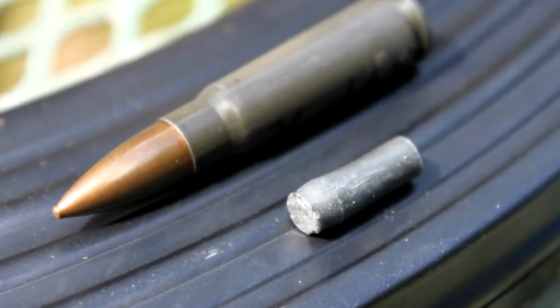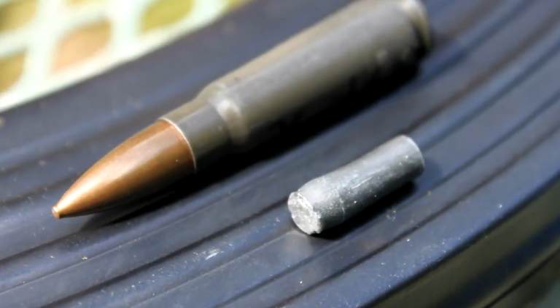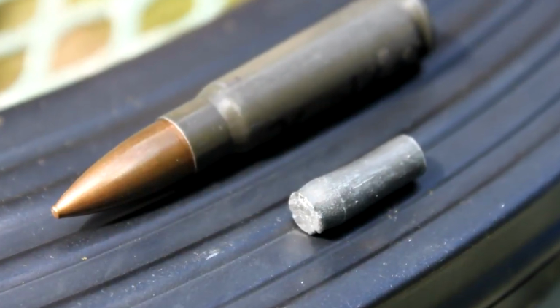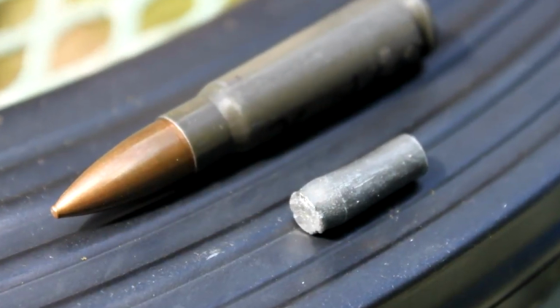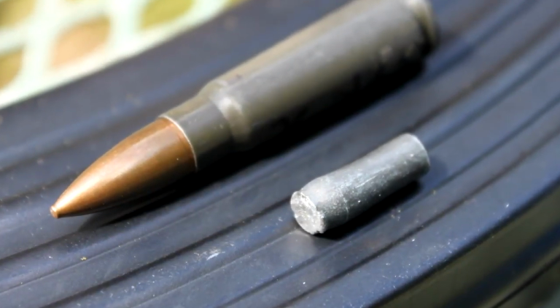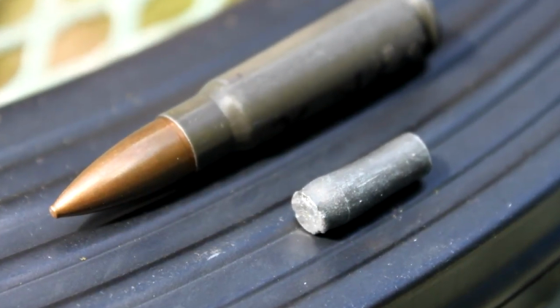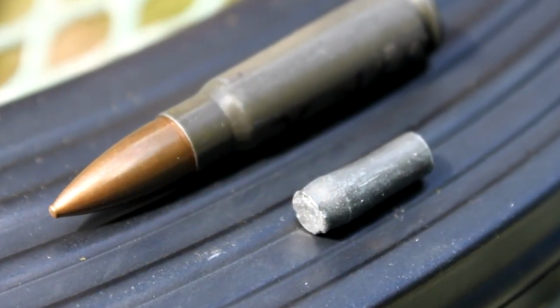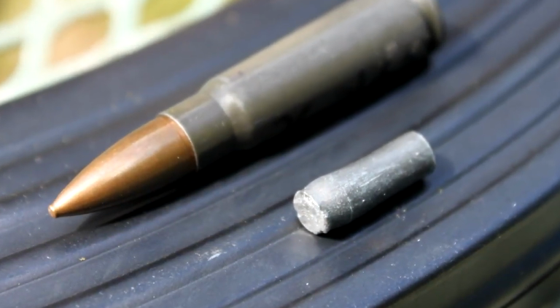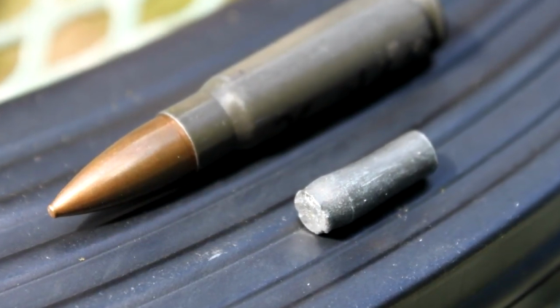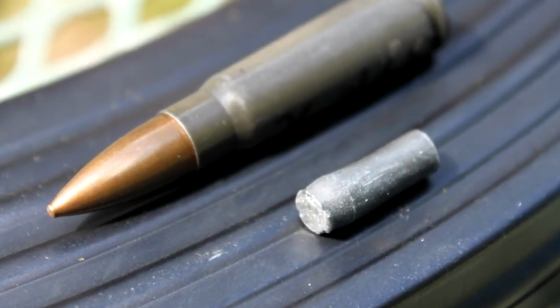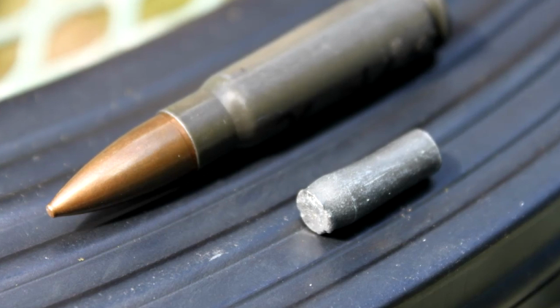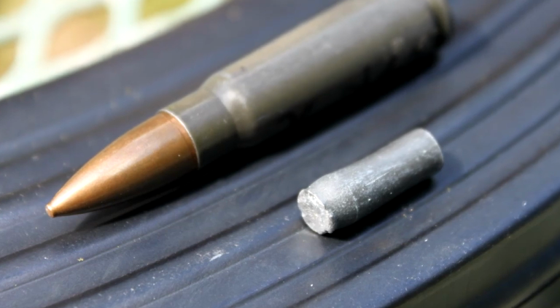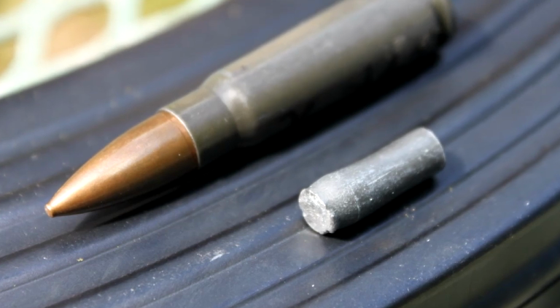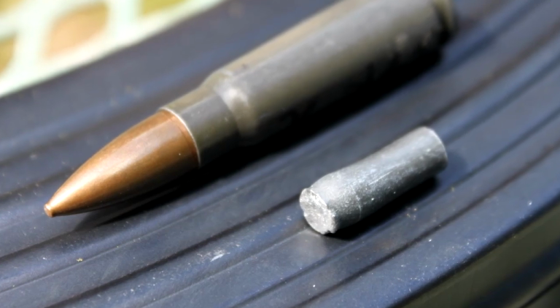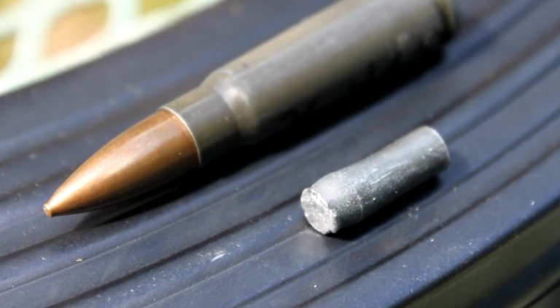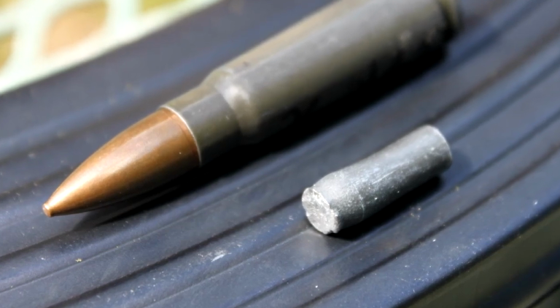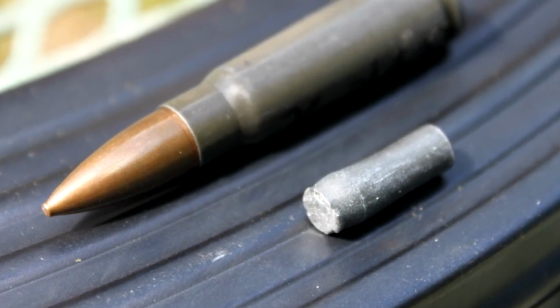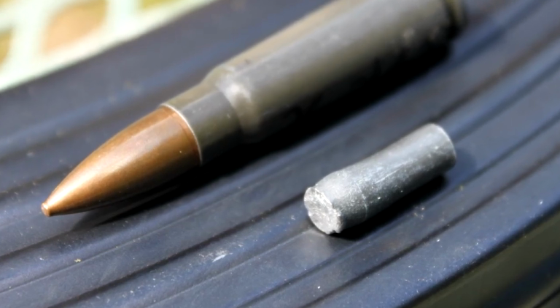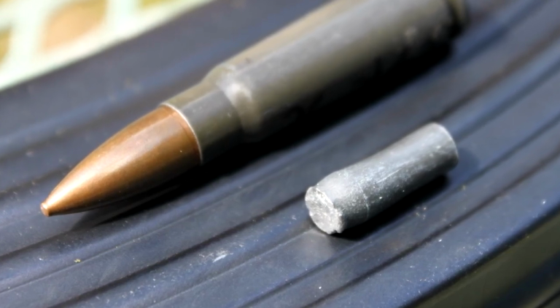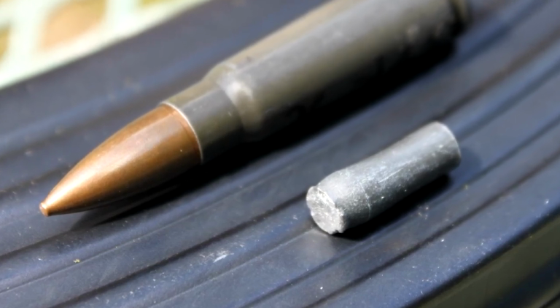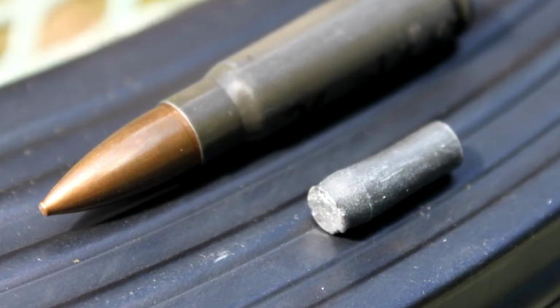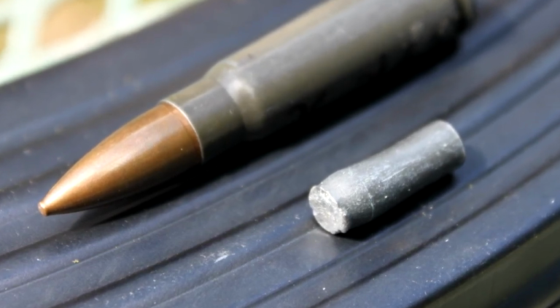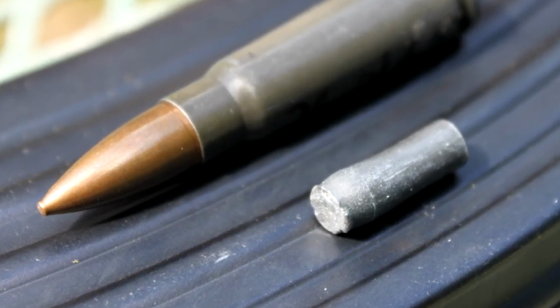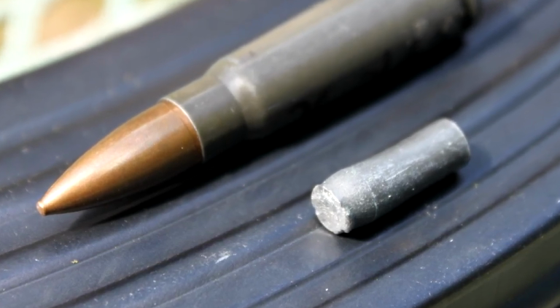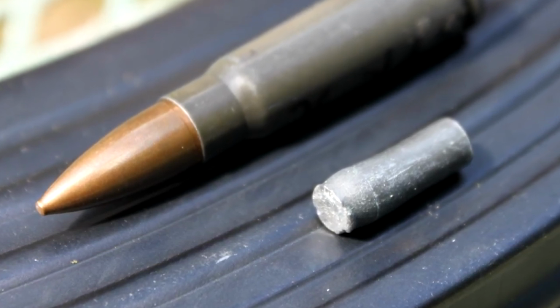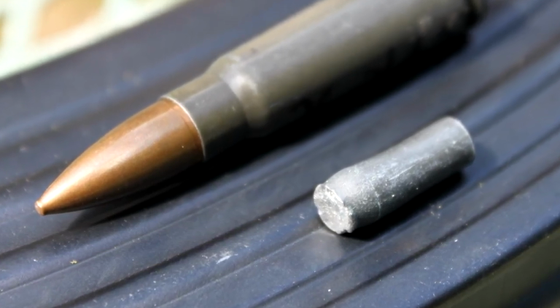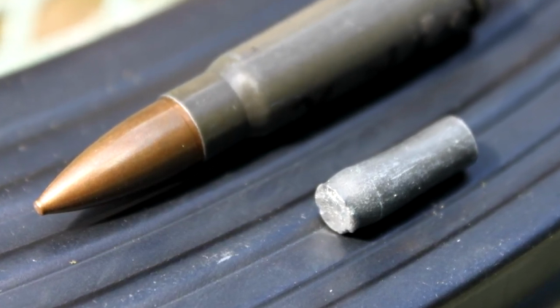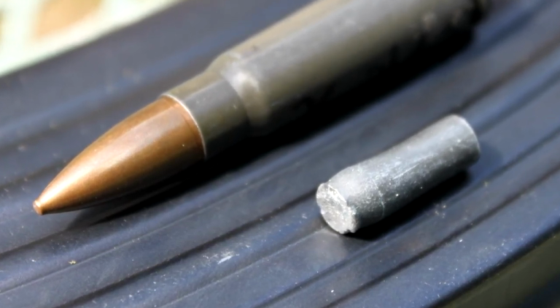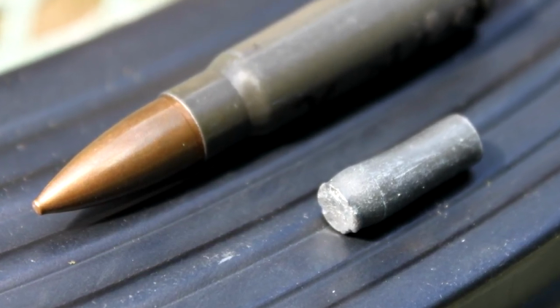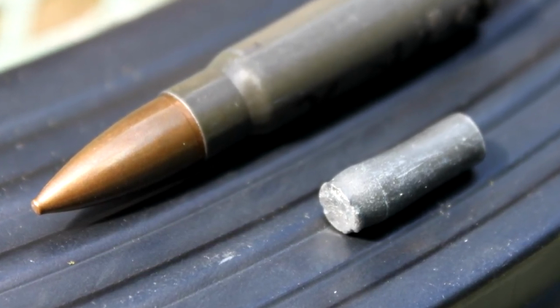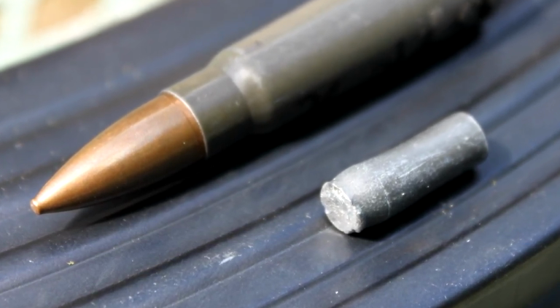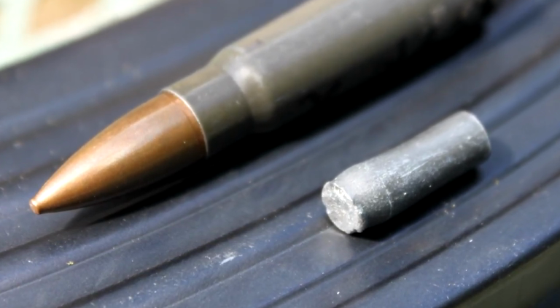And this is the penetrating core recovered out of the East German steel core round.